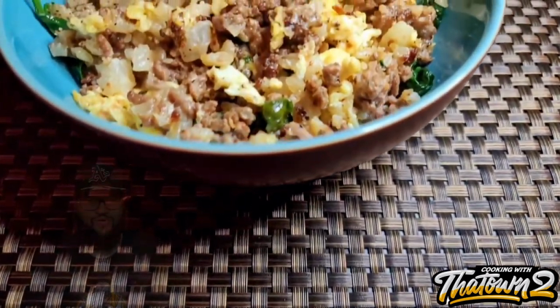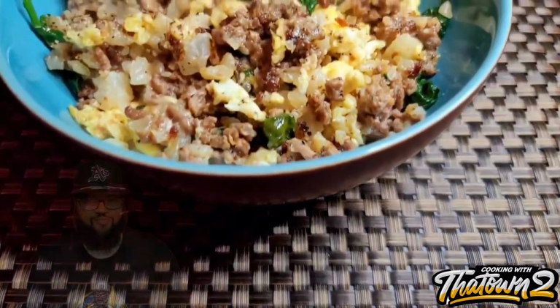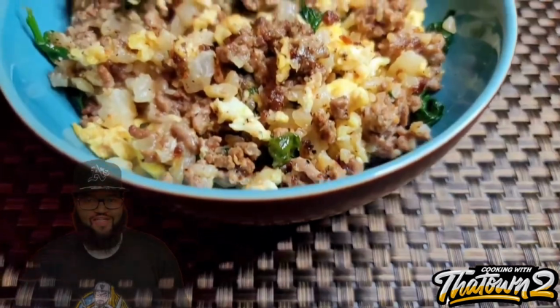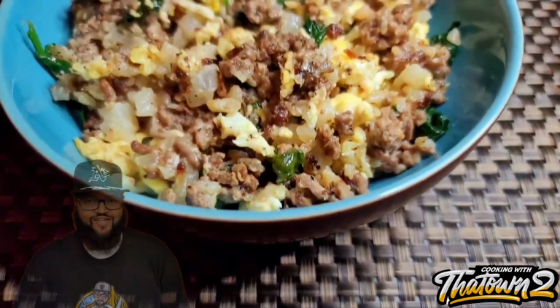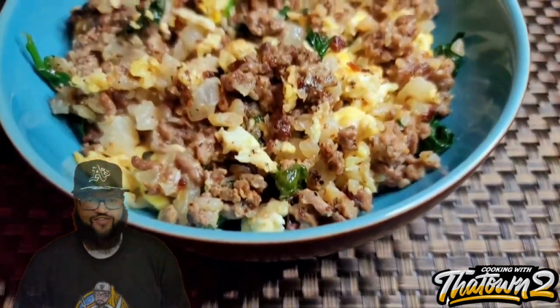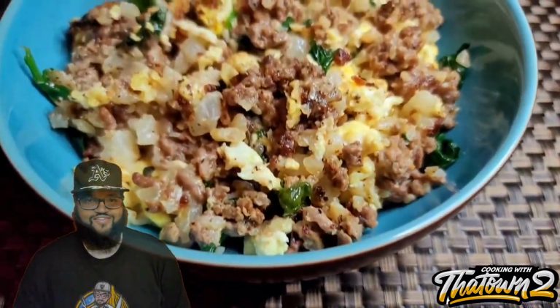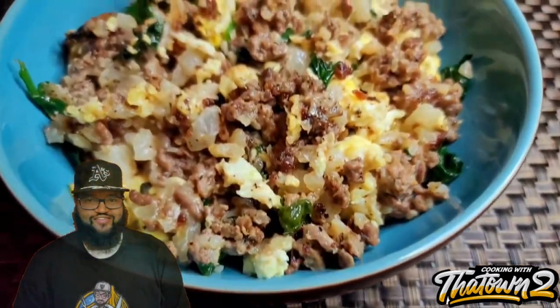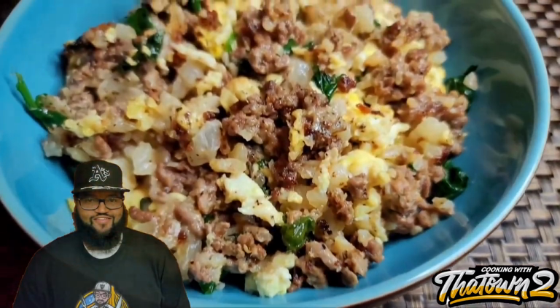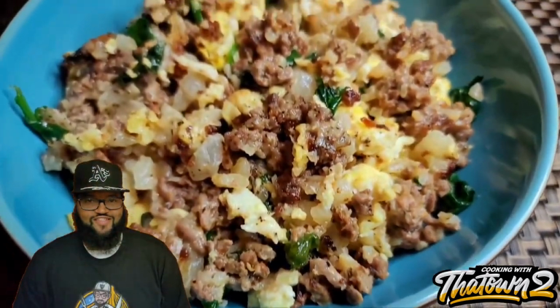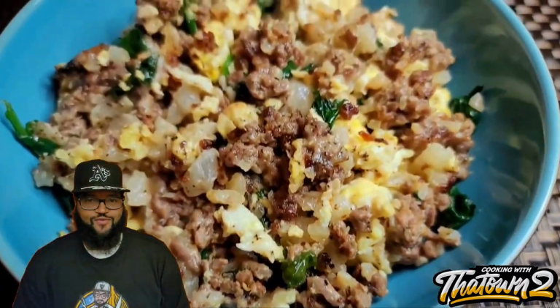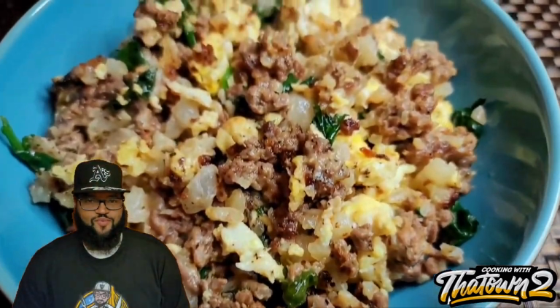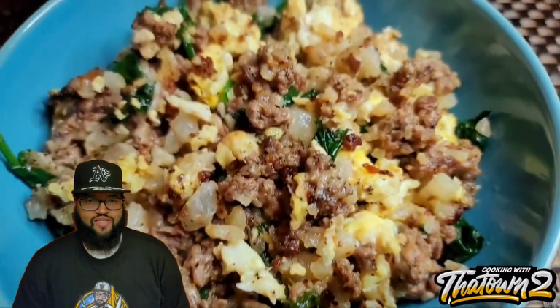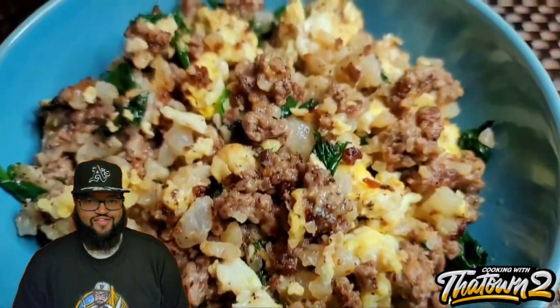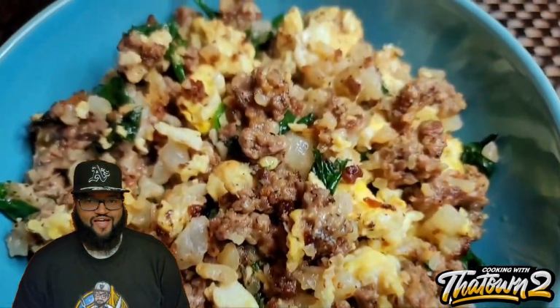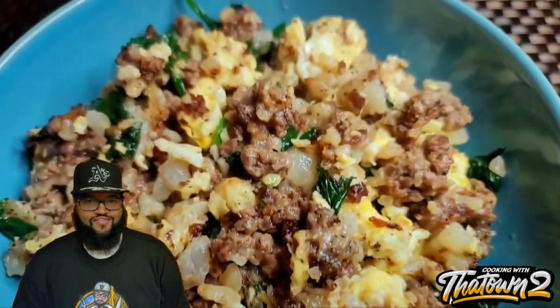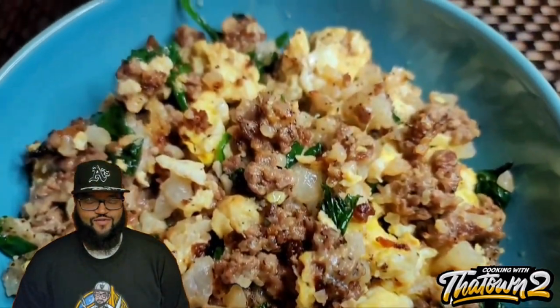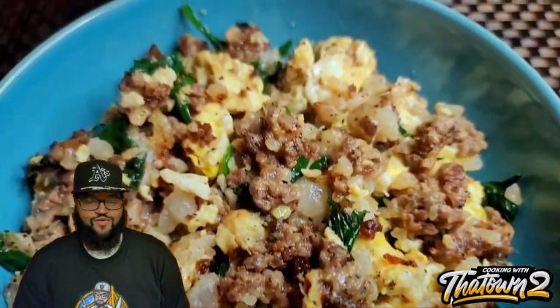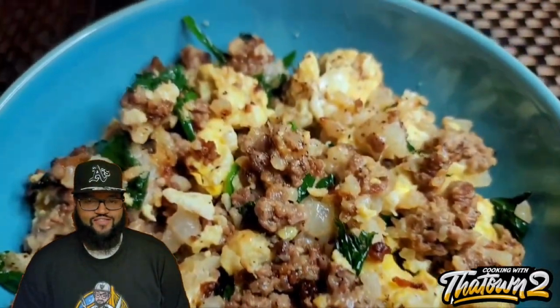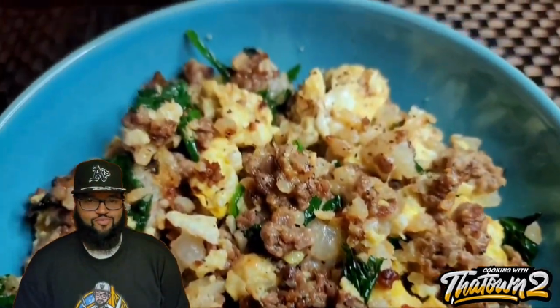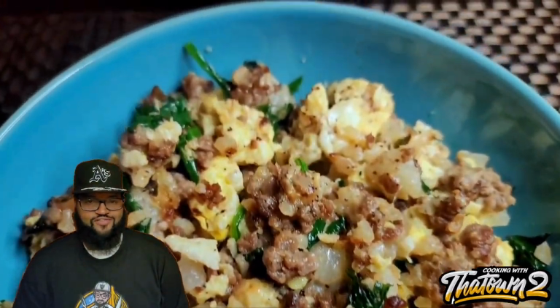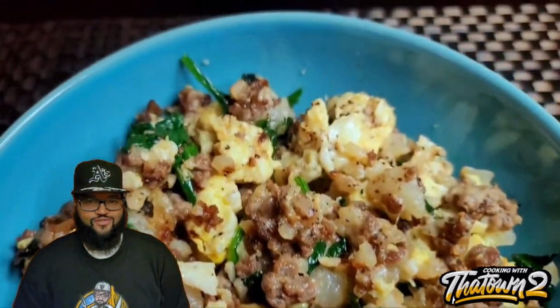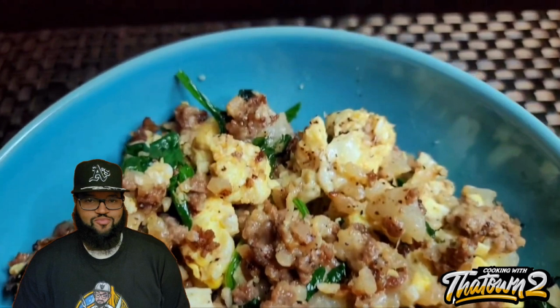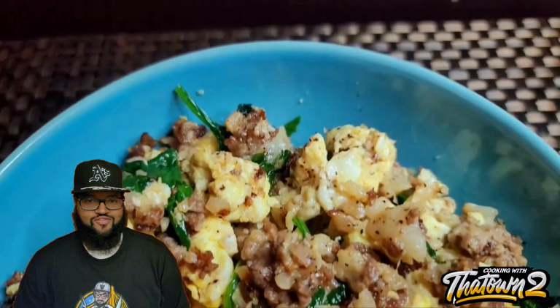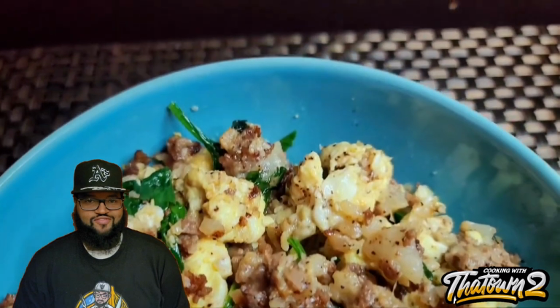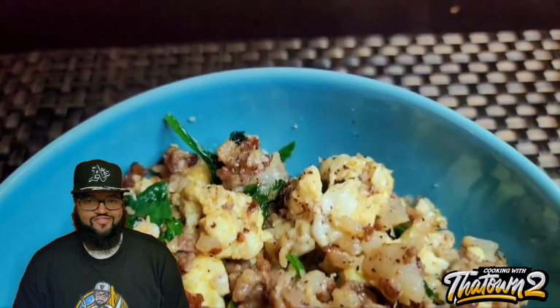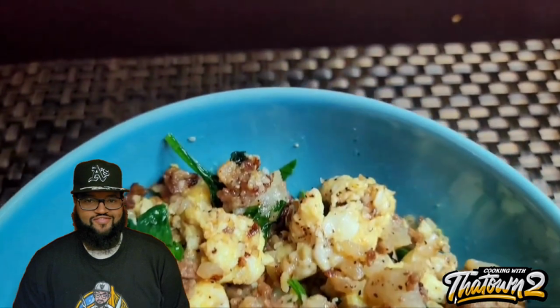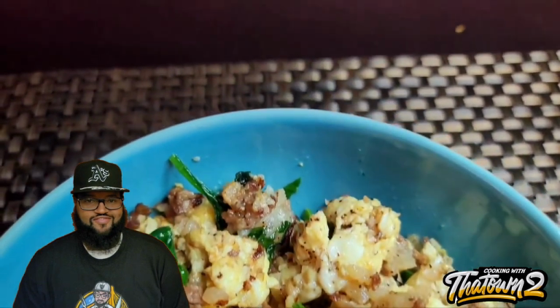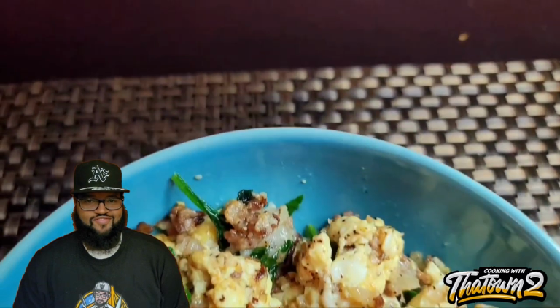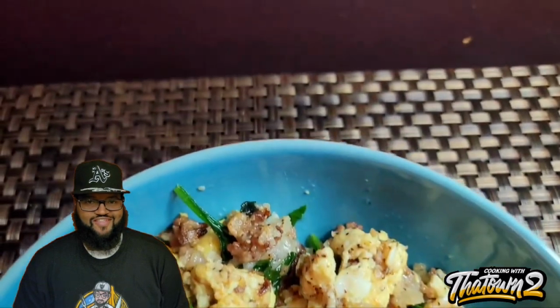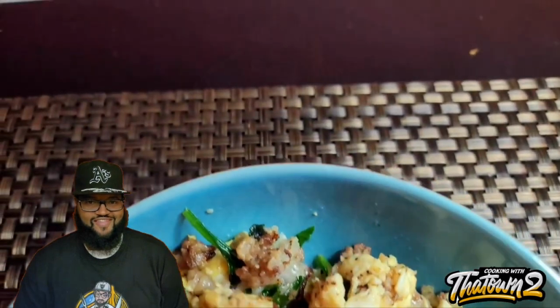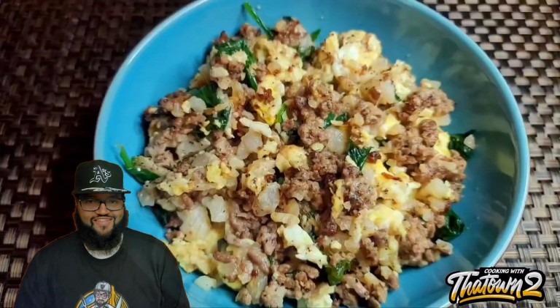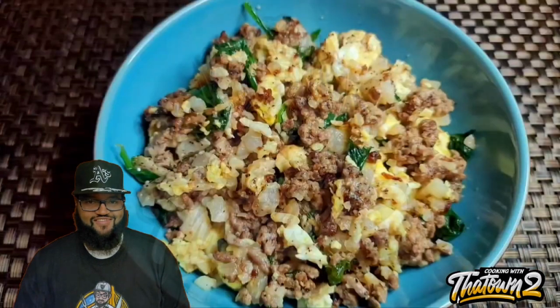Welcome back everyone. Today we're going to be making a cauliflower rice breakfast crumble — let's get it.